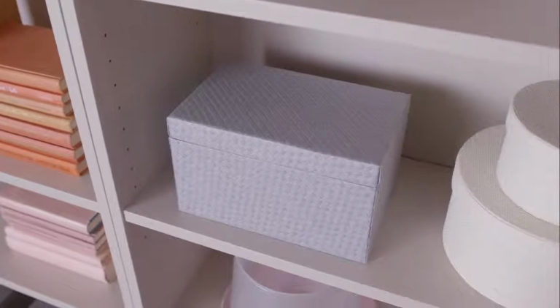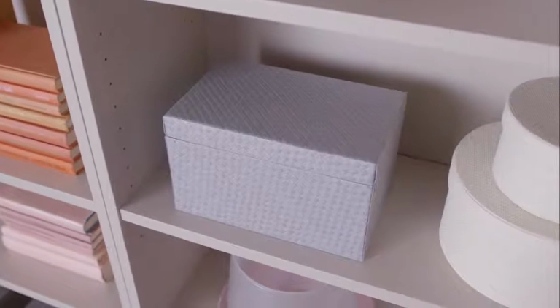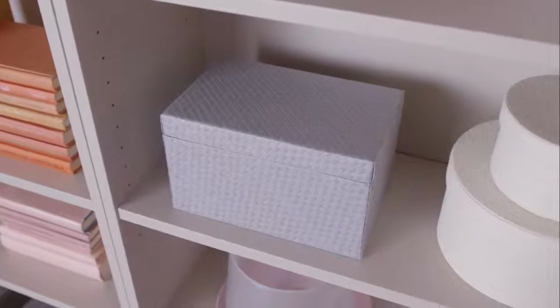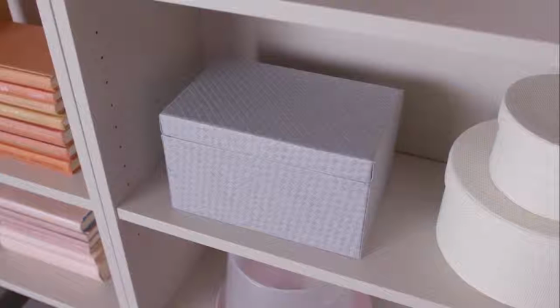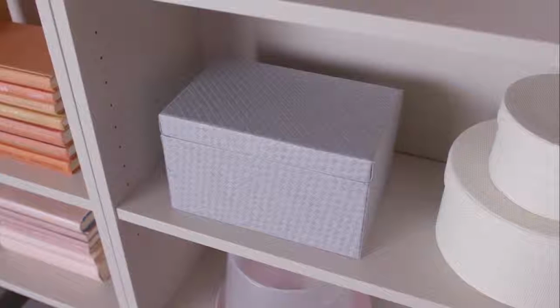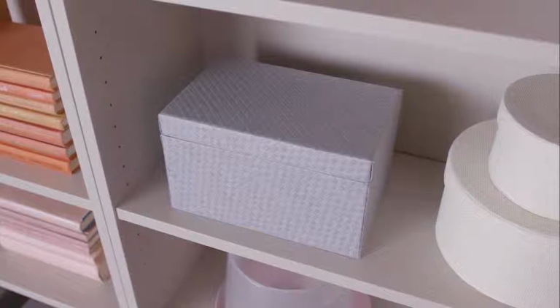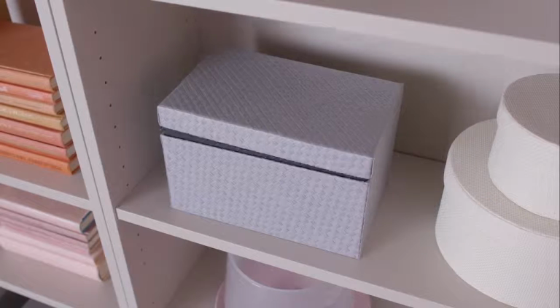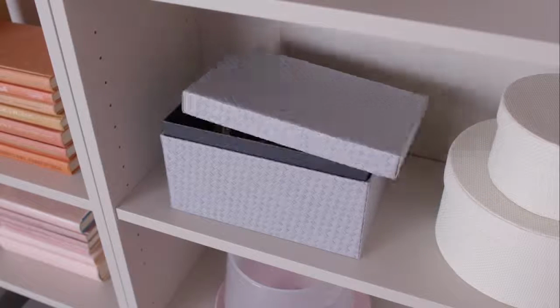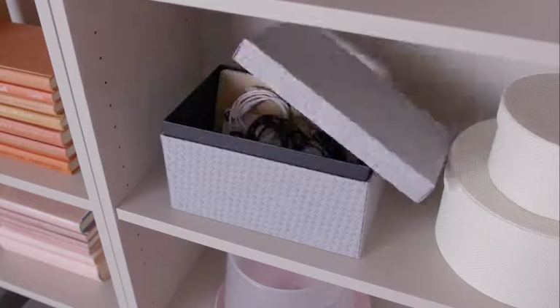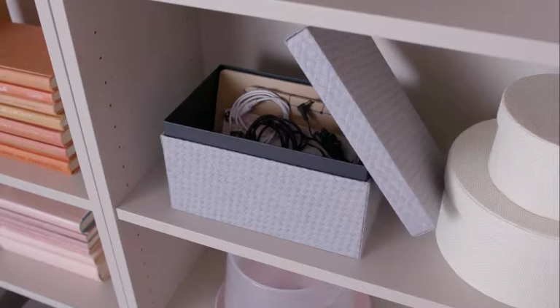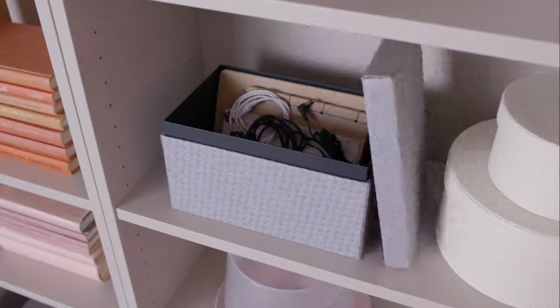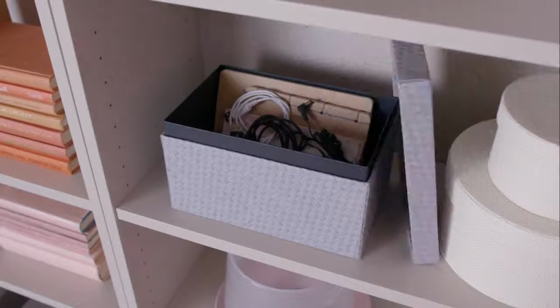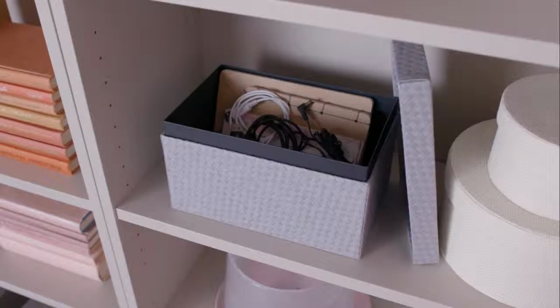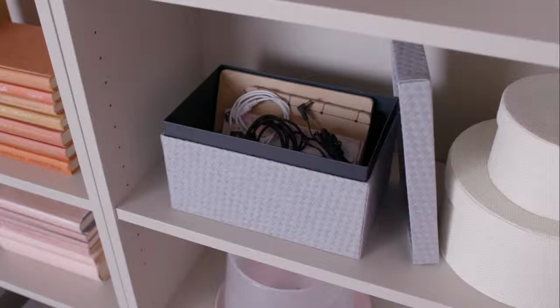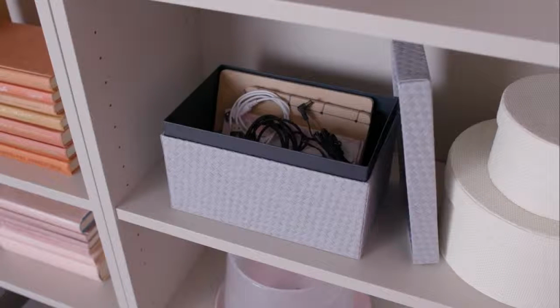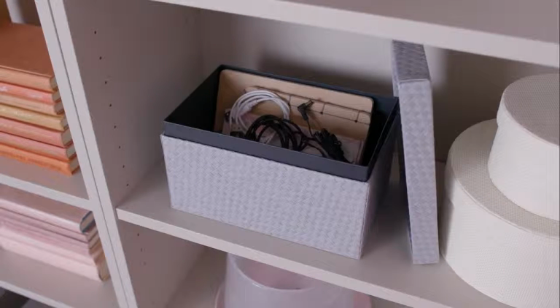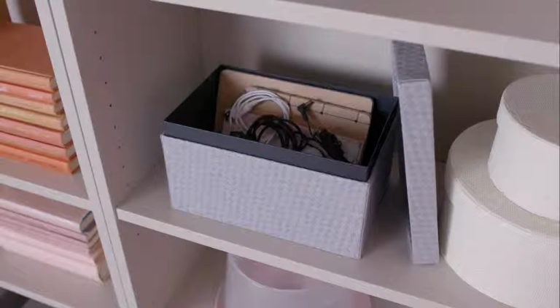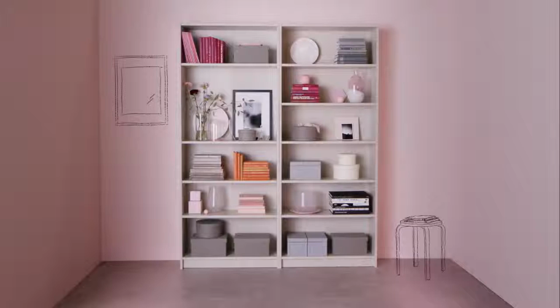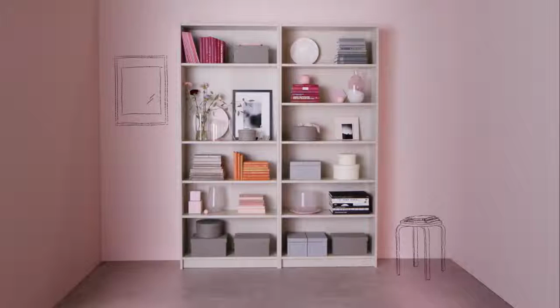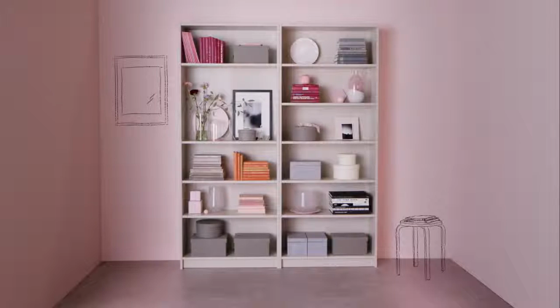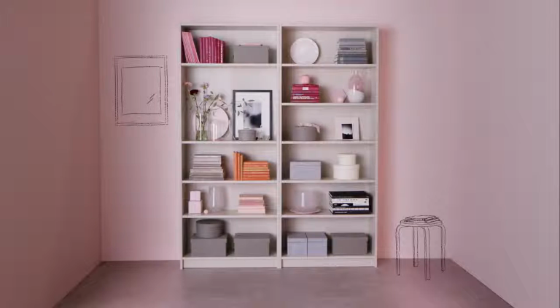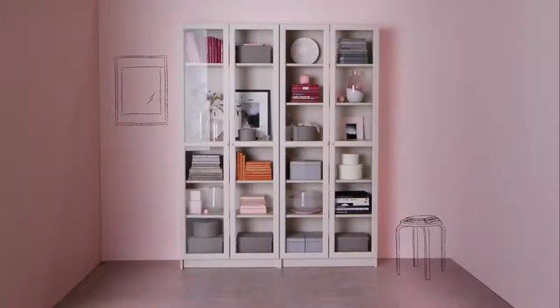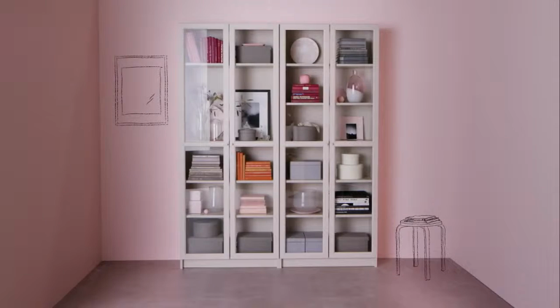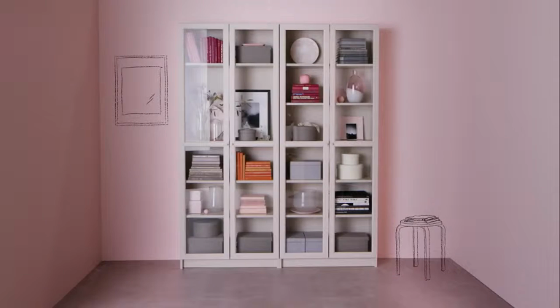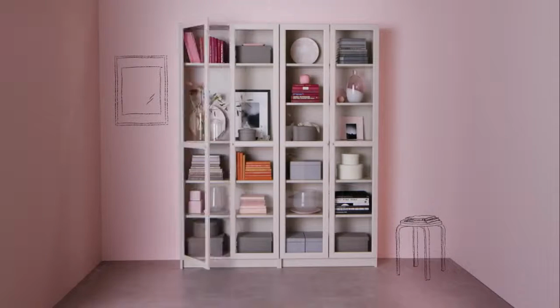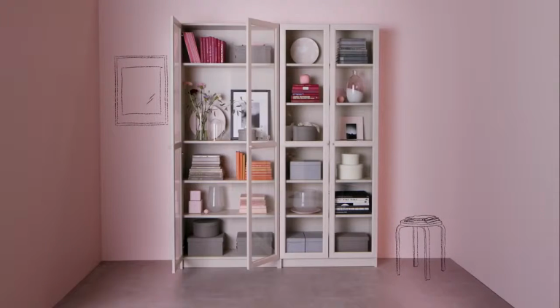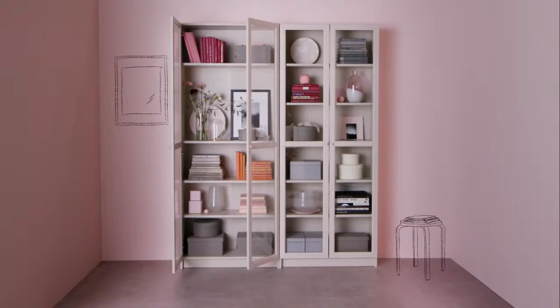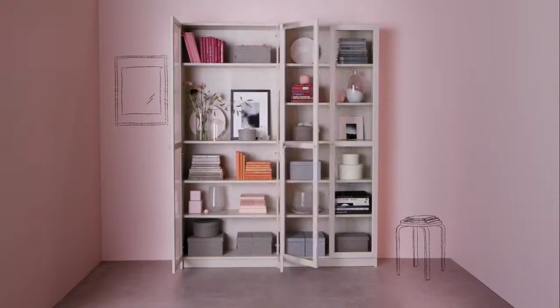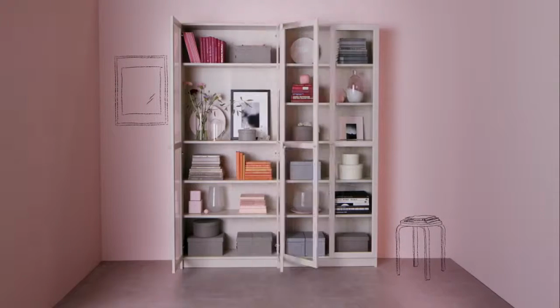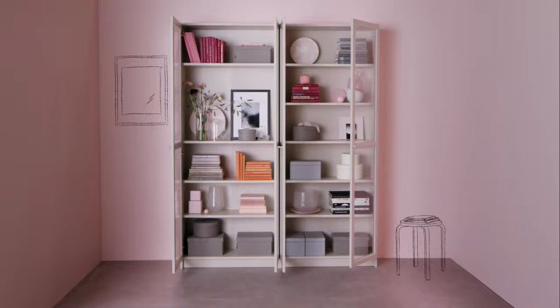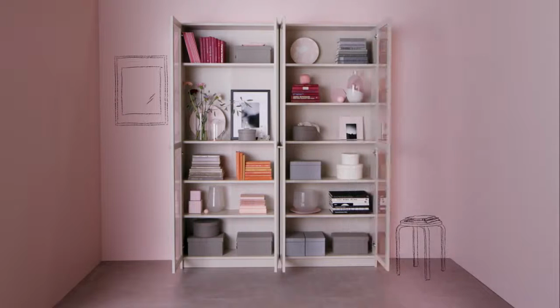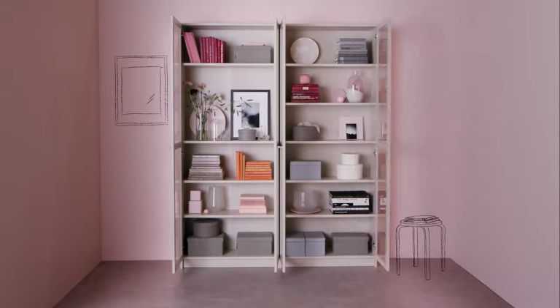Decorative boxes are great for storing smaller items. You can also add glass doors to keep your things dust-free and secure.